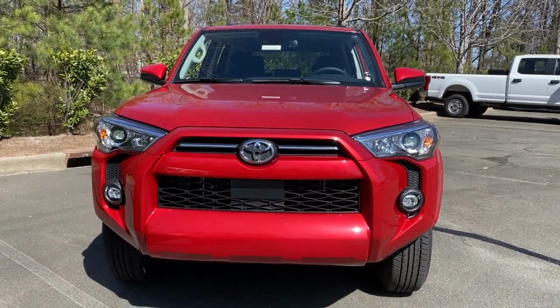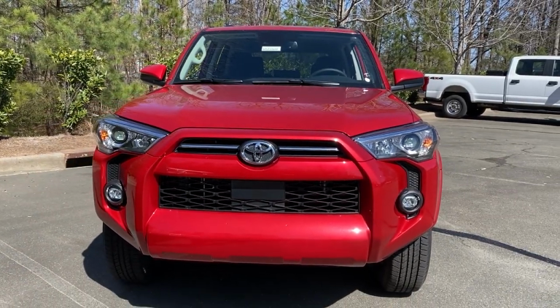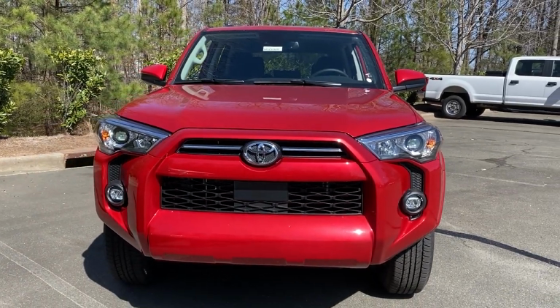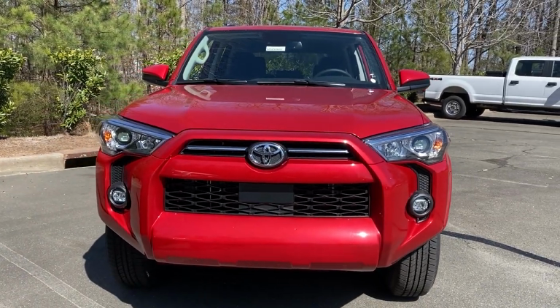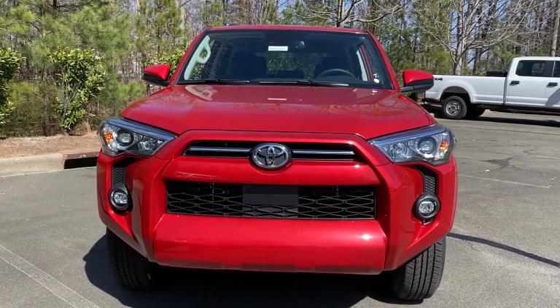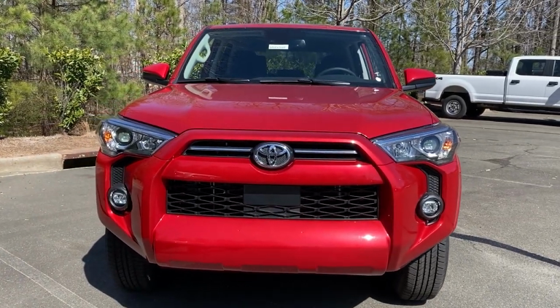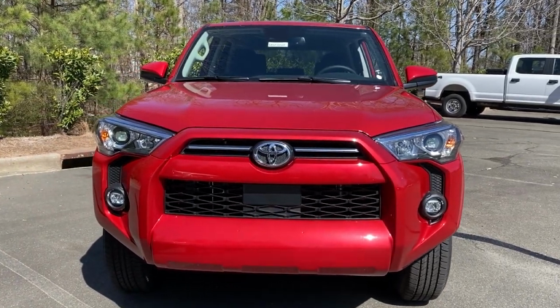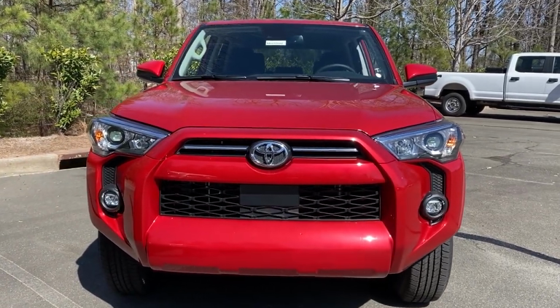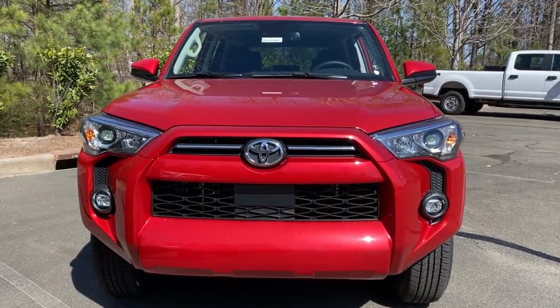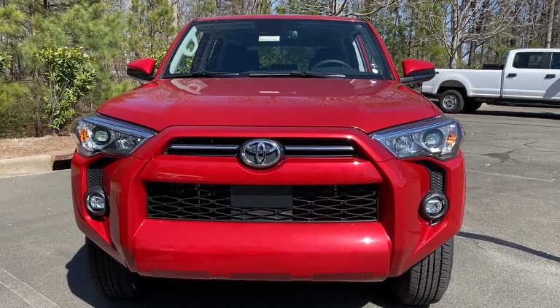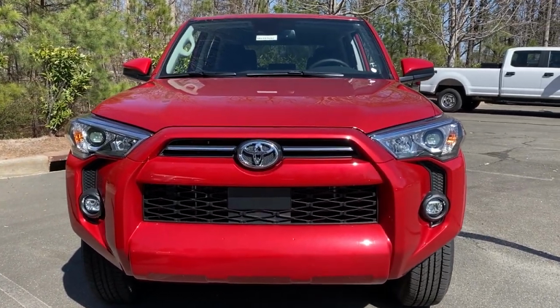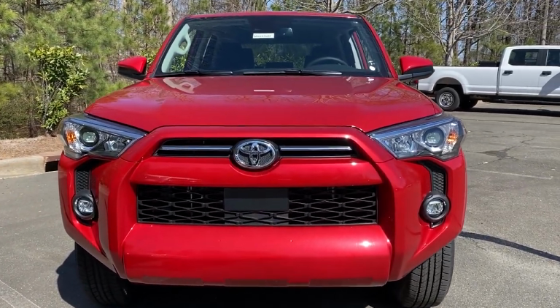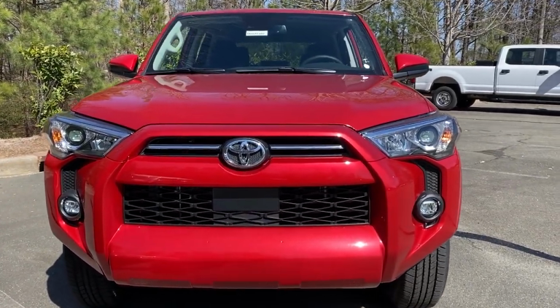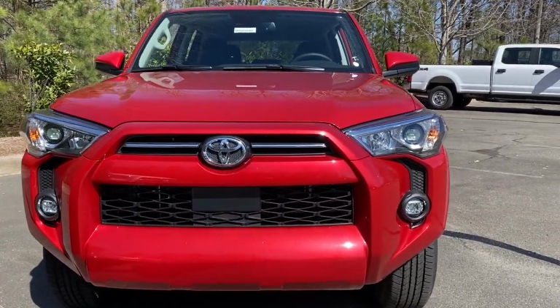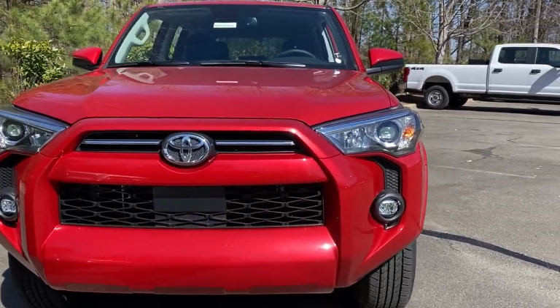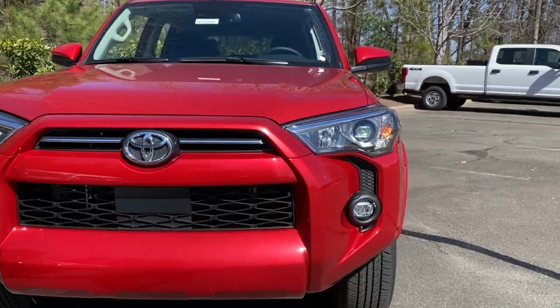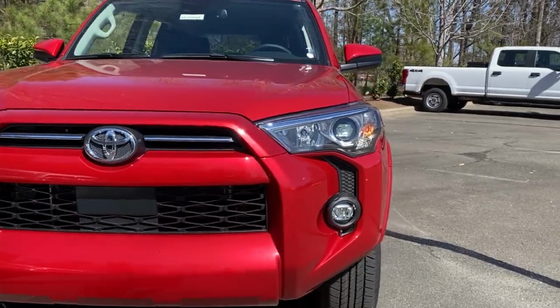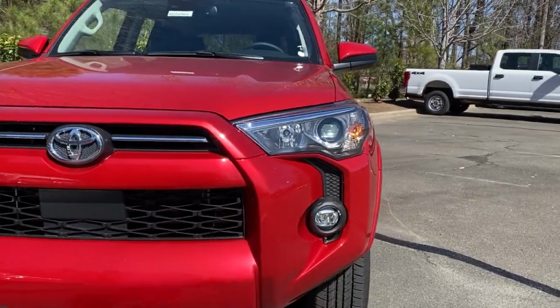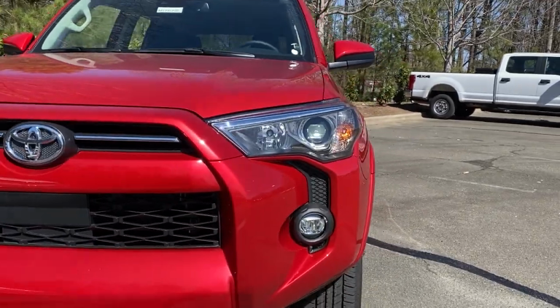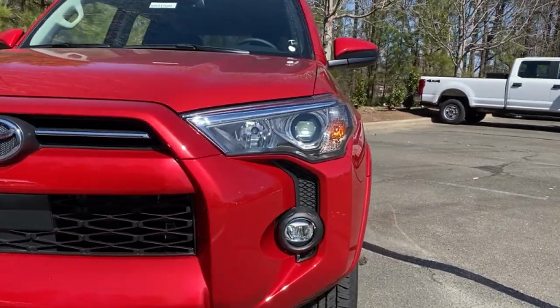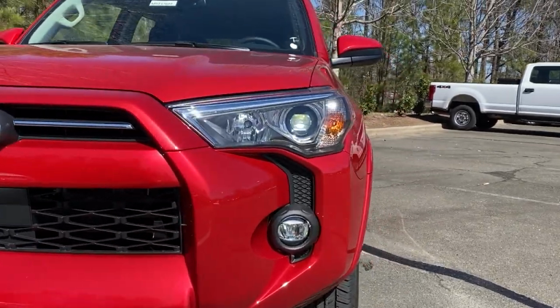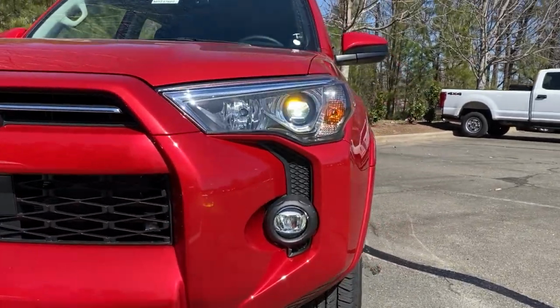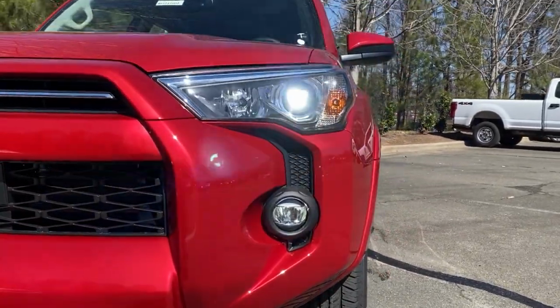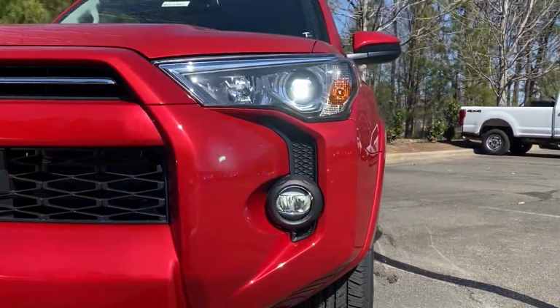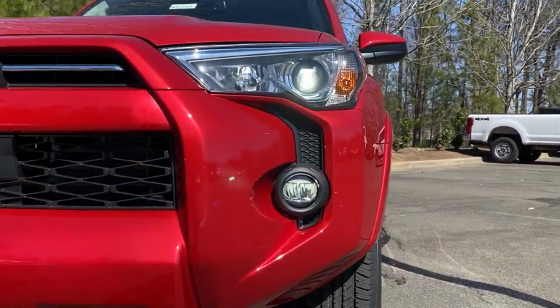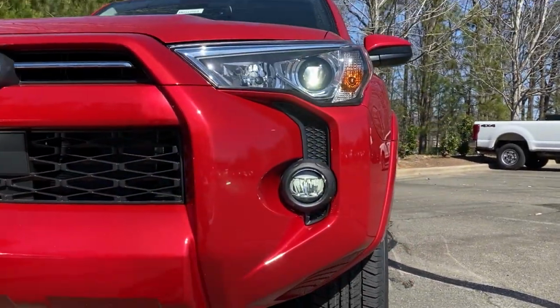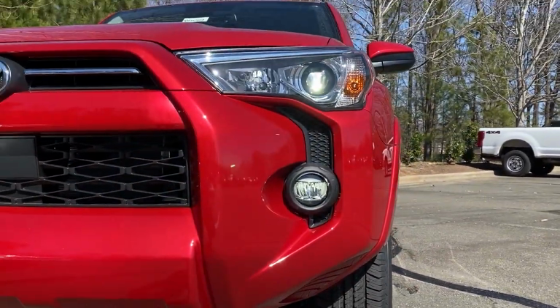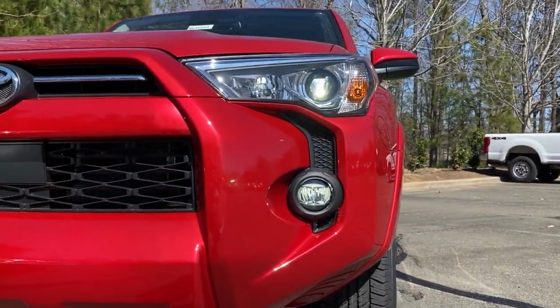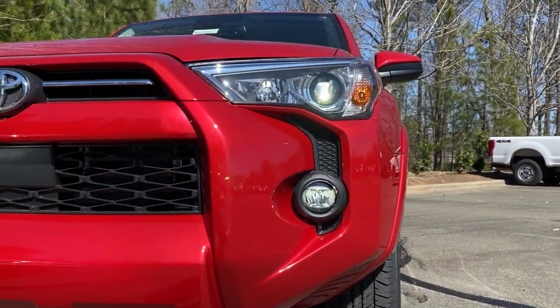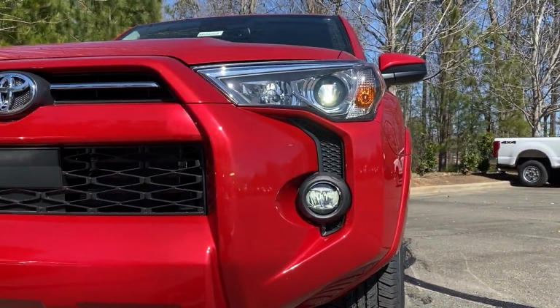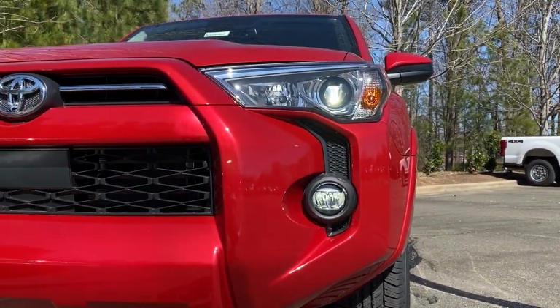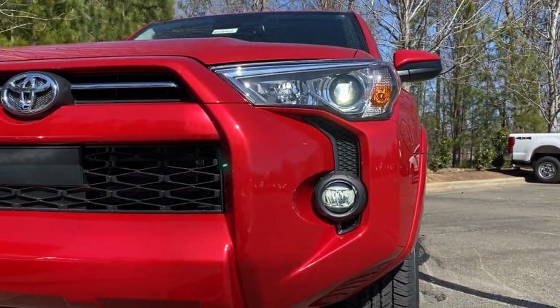And here we go with the SR5 — you can still see it's got LED, LED, LED across the board as well.